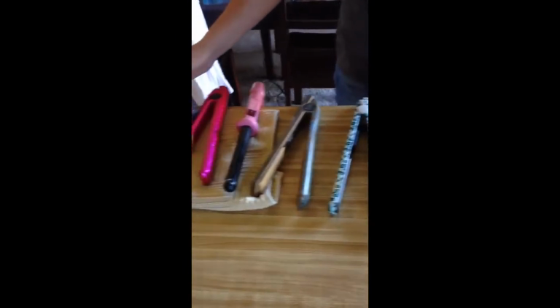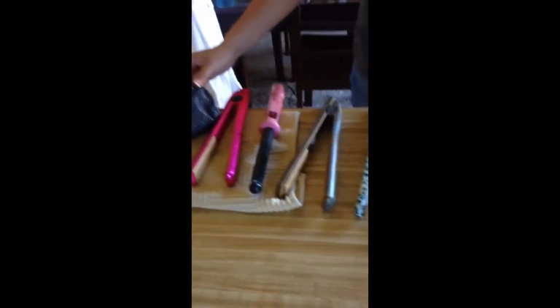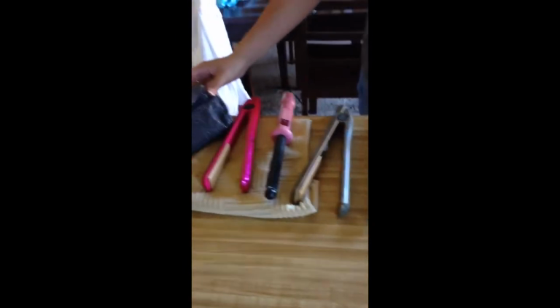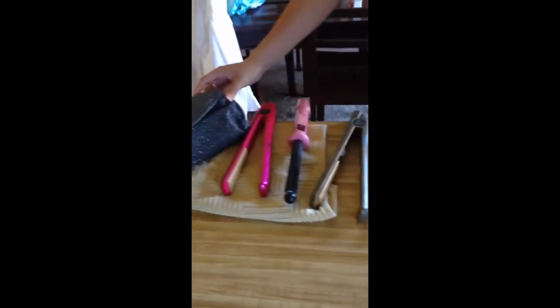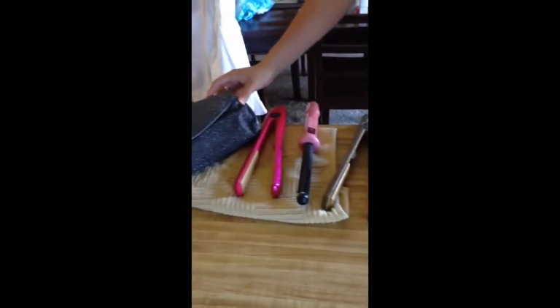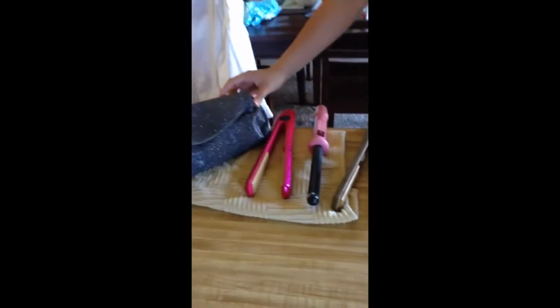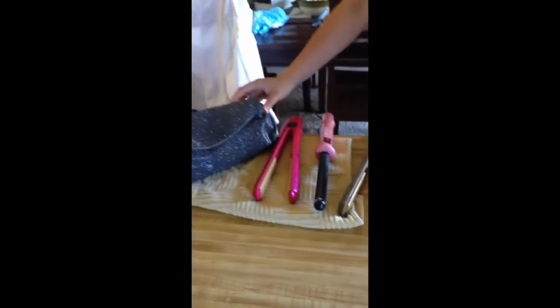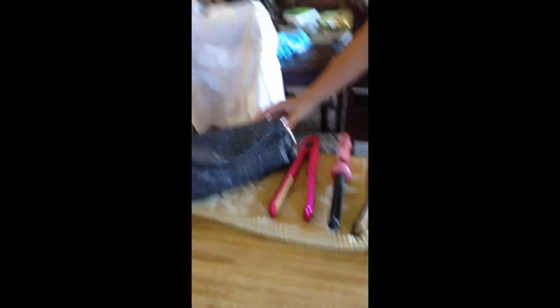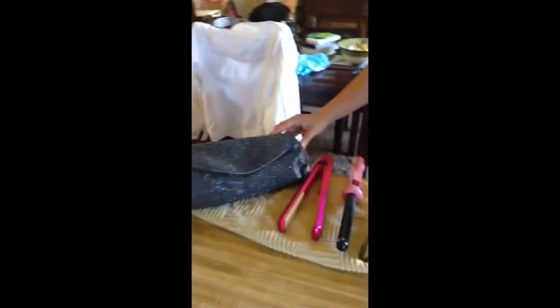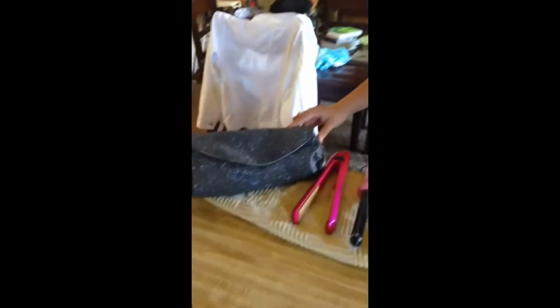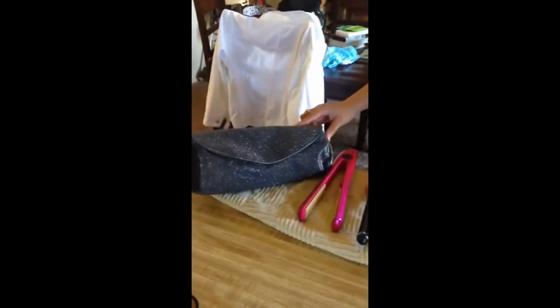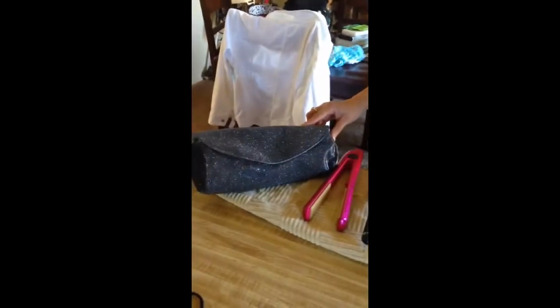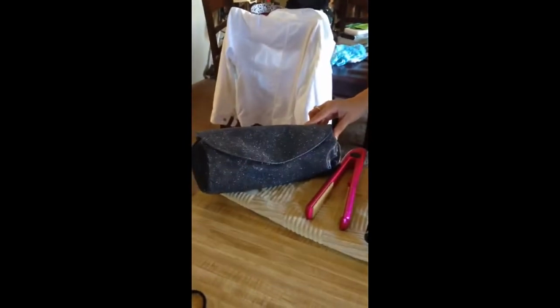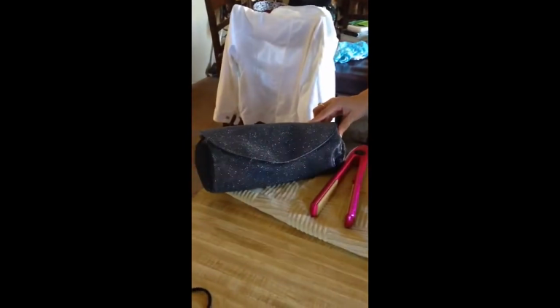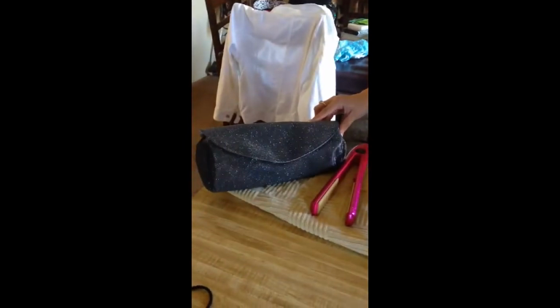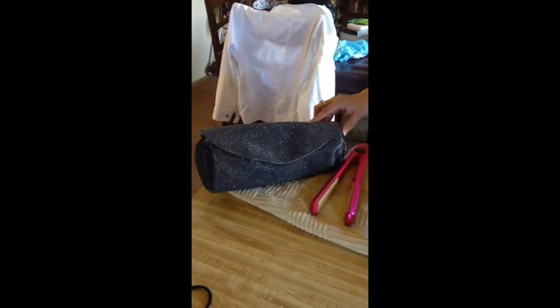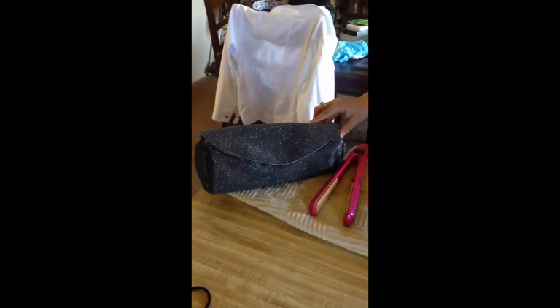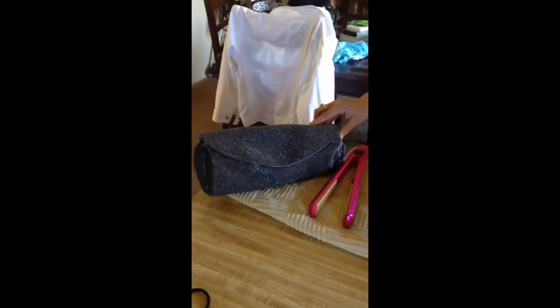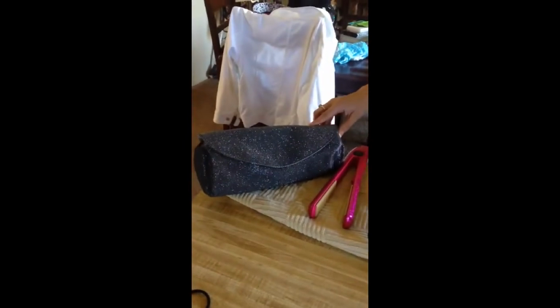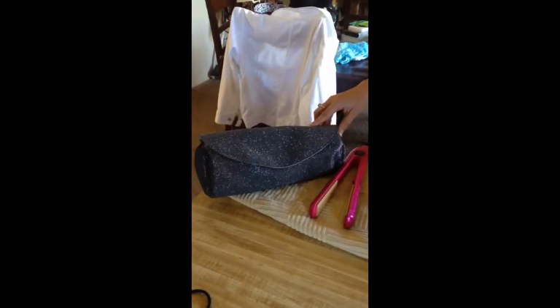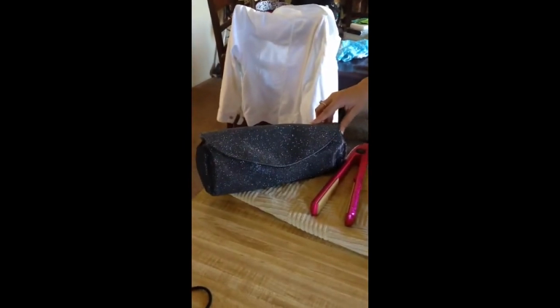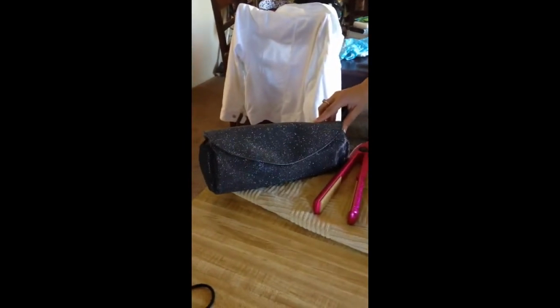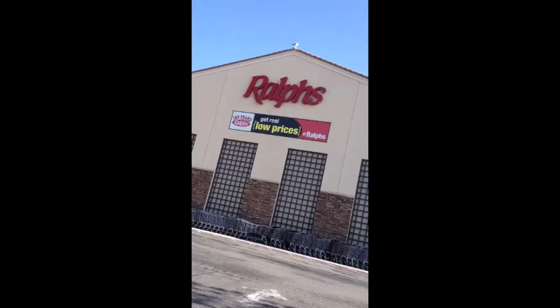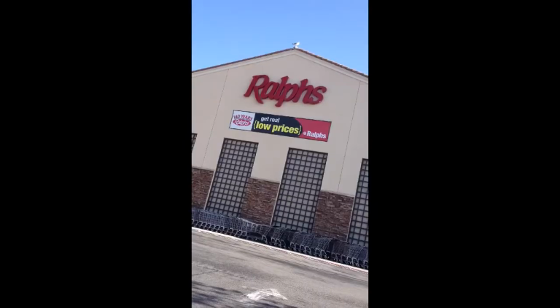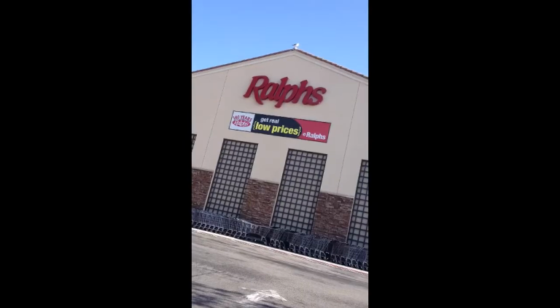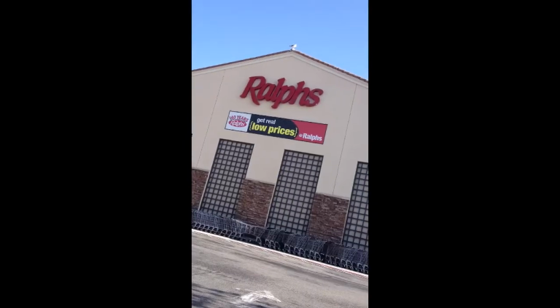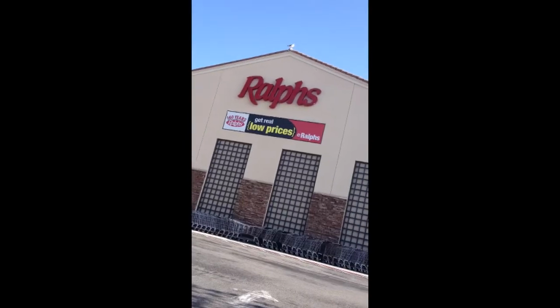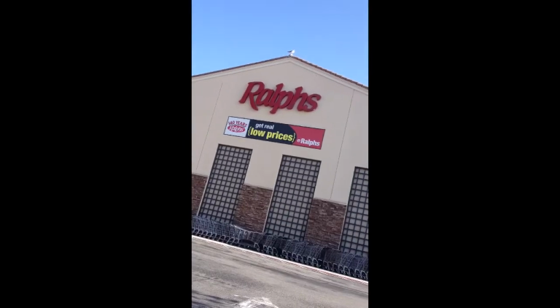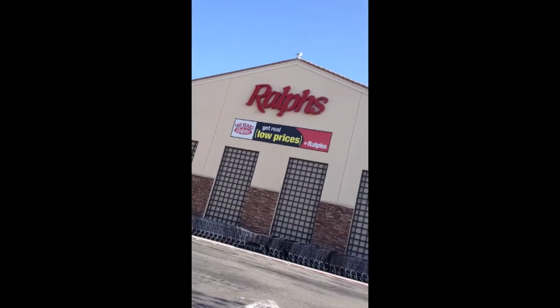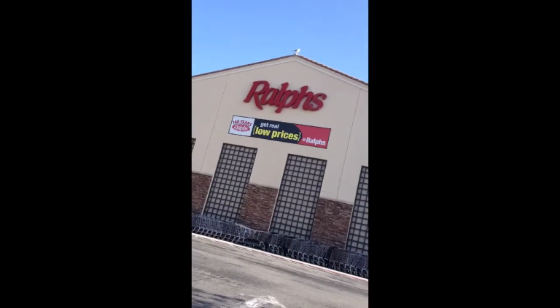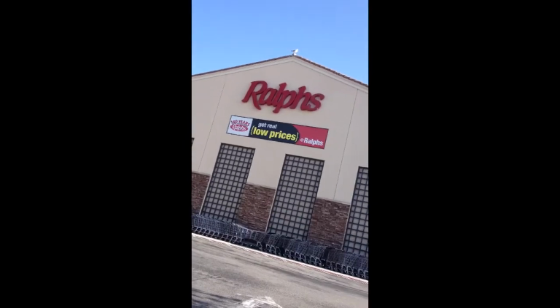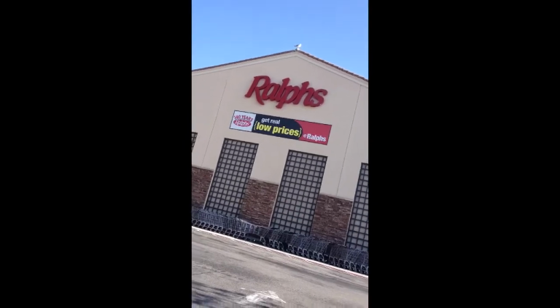It also comes with a nice carrying bag for when it is still hot. You can get it at your local Ralphs.